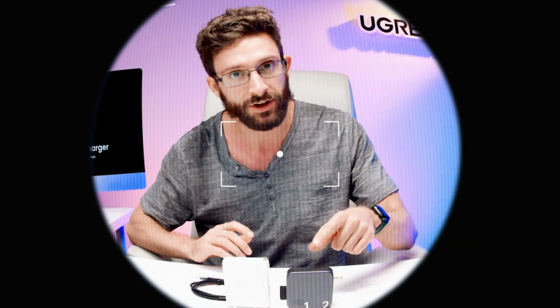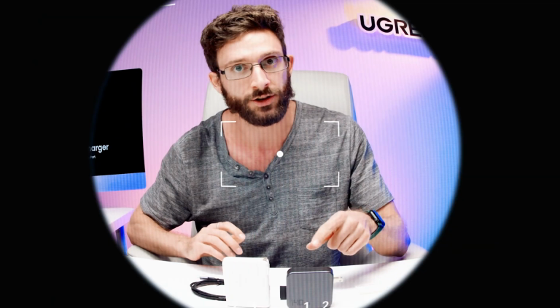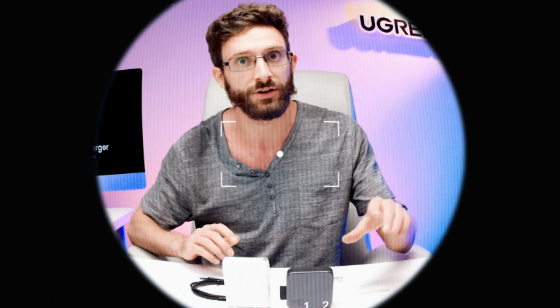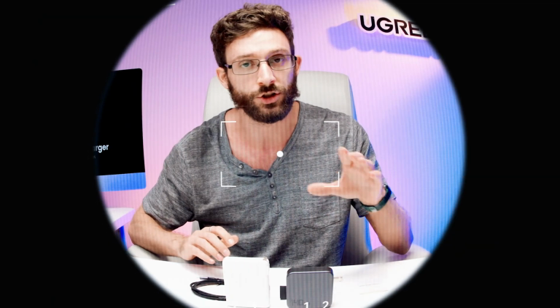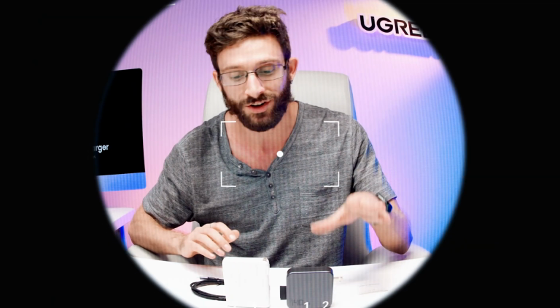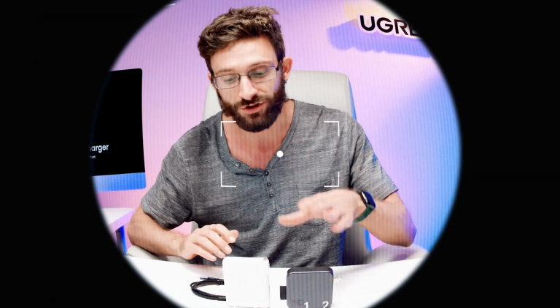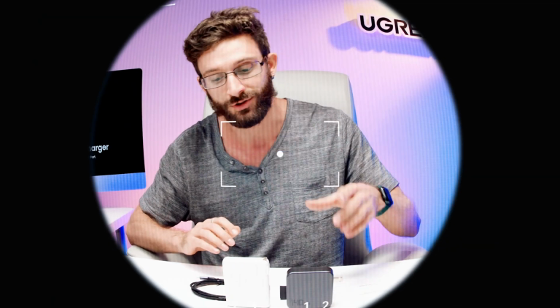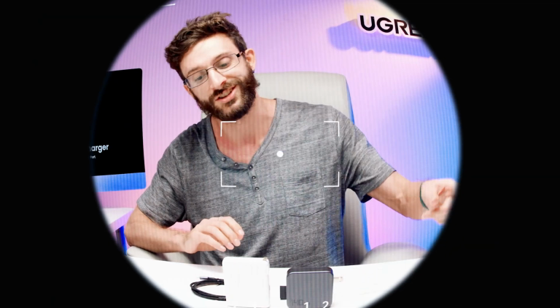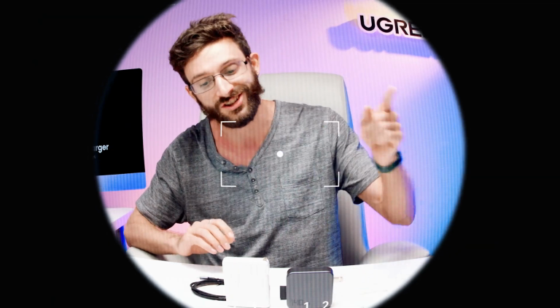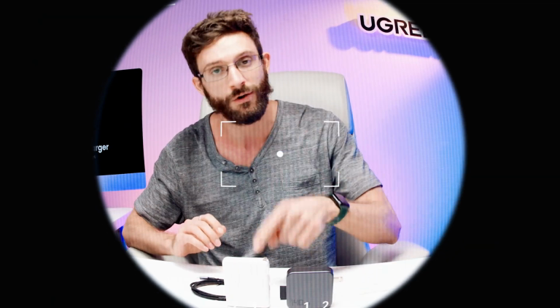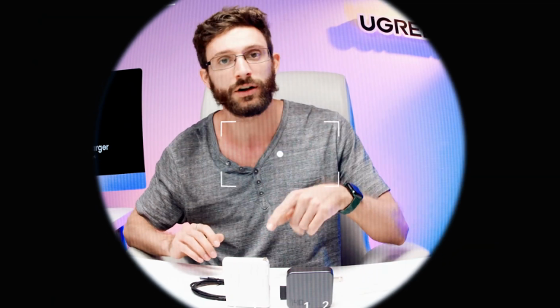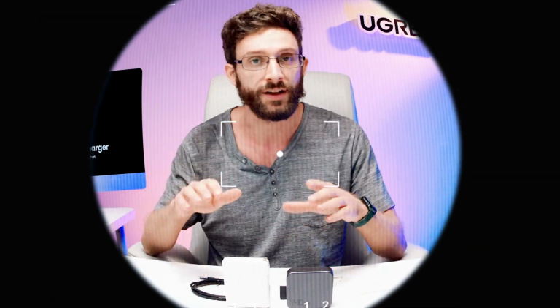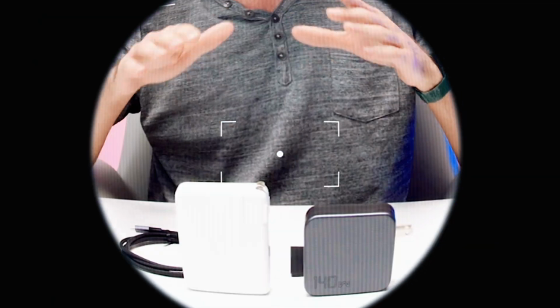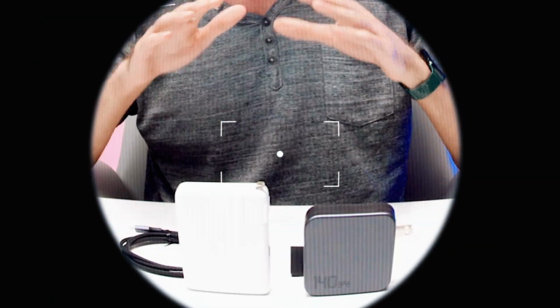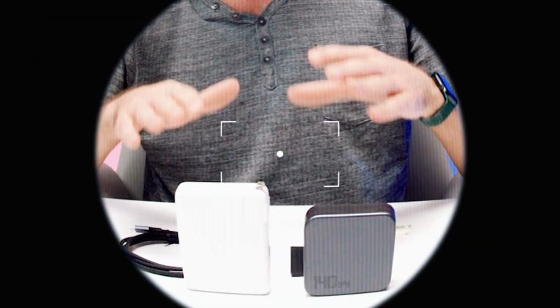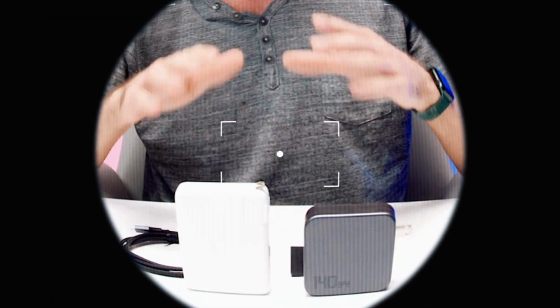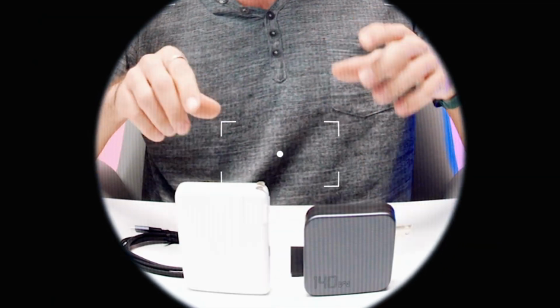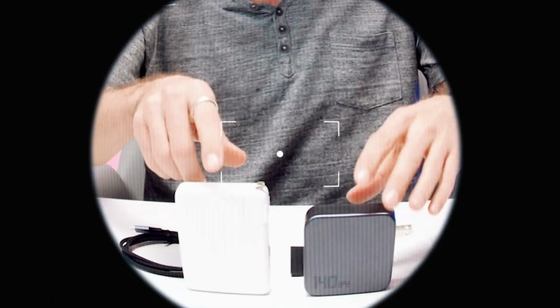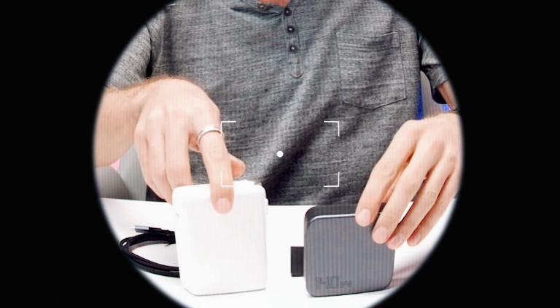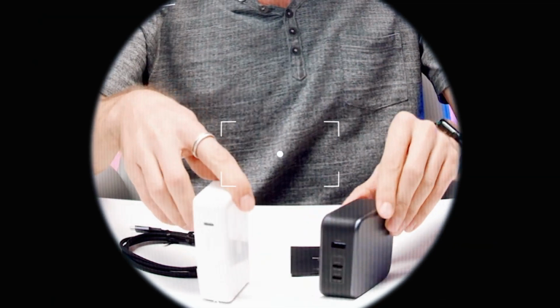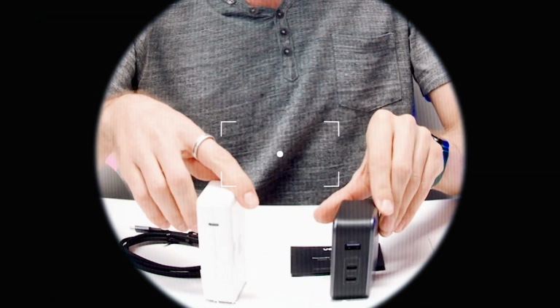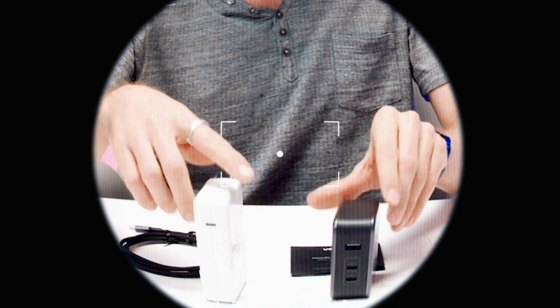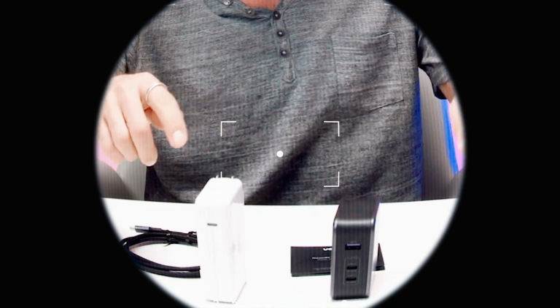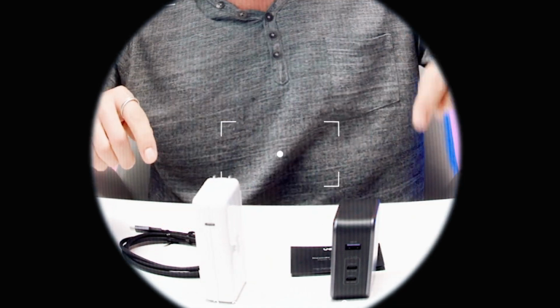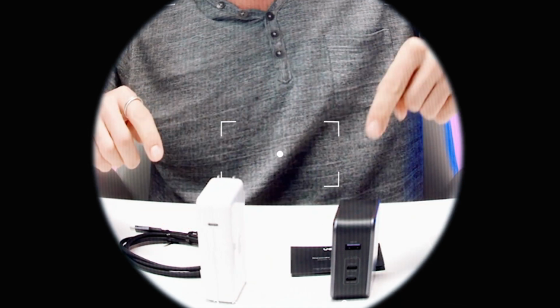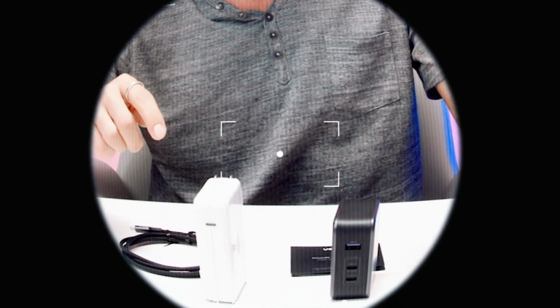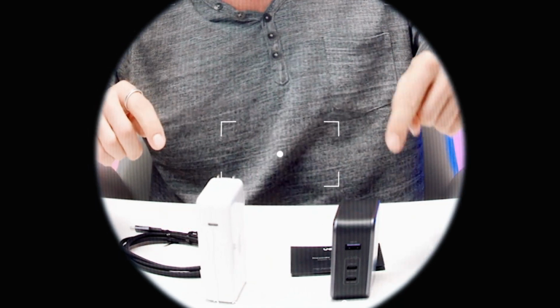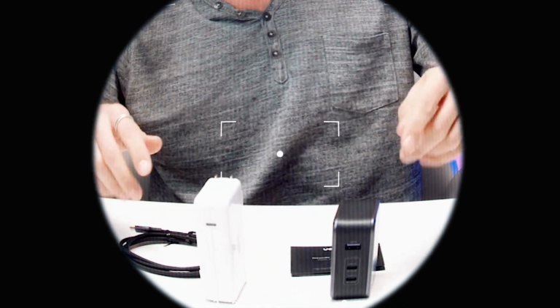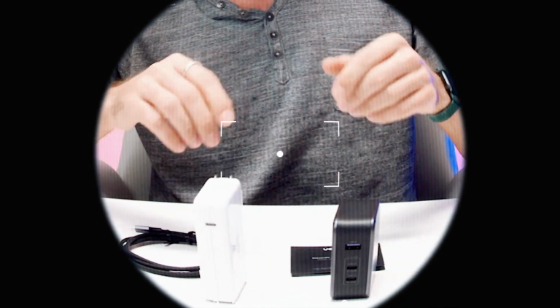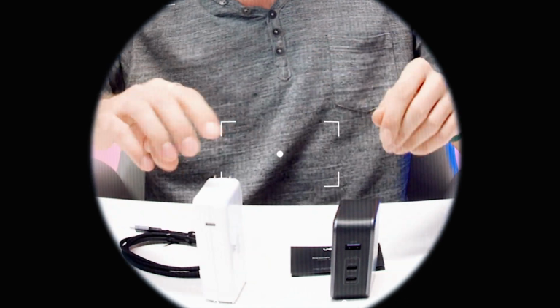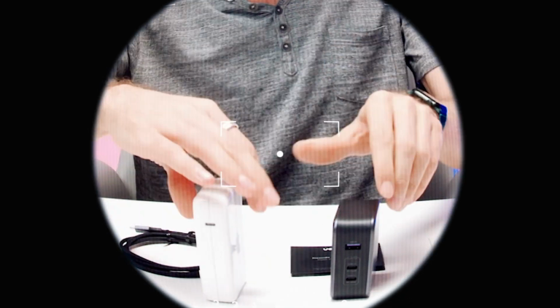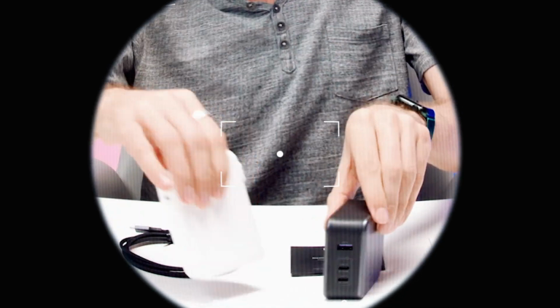Ugreen Nexode is 22% smaller than the original Apple charger, plus it has two ports more than the Apple charger.